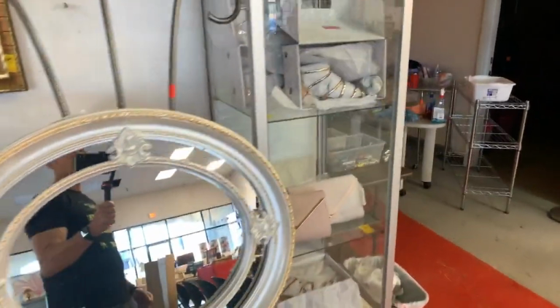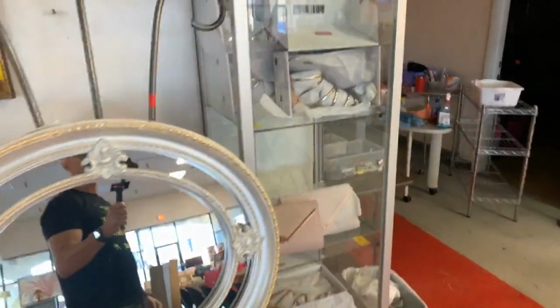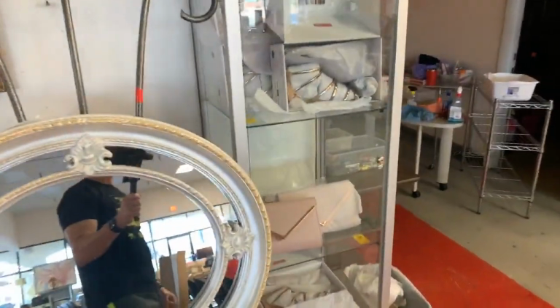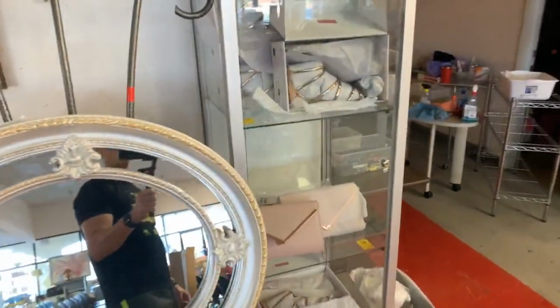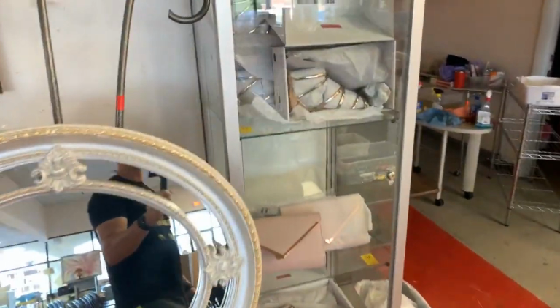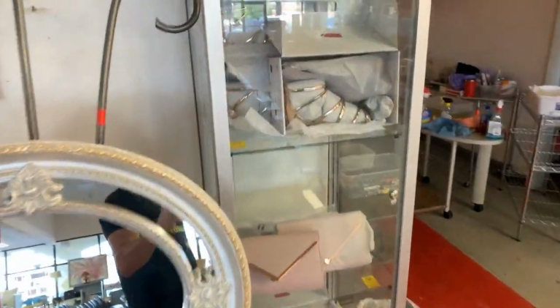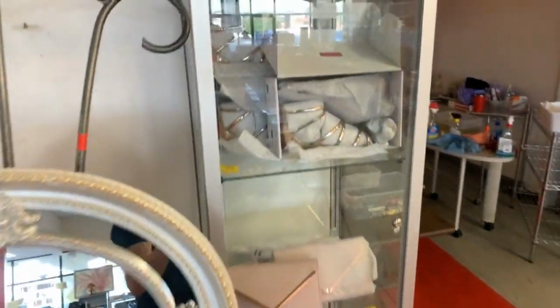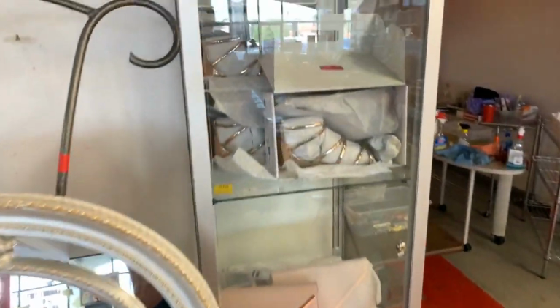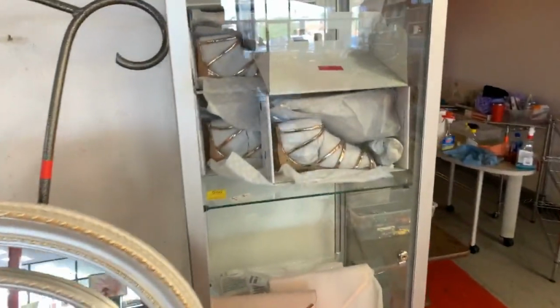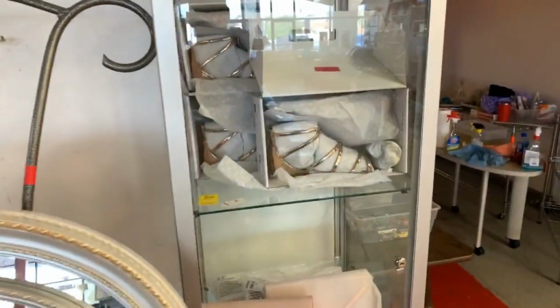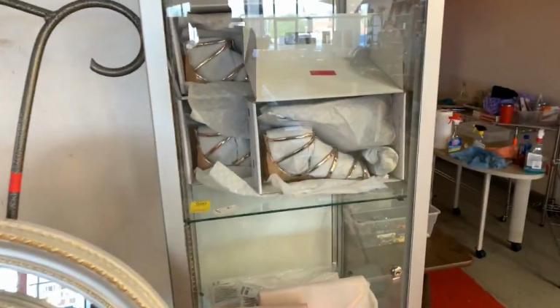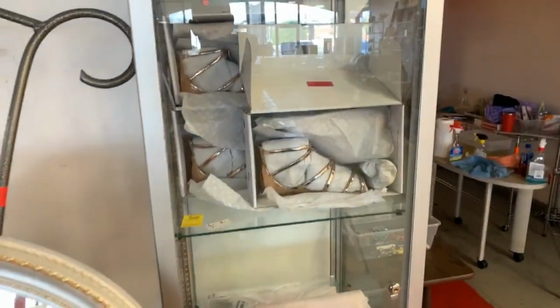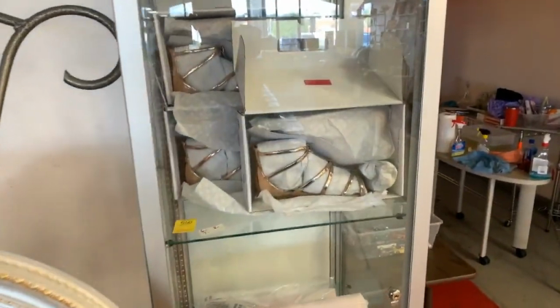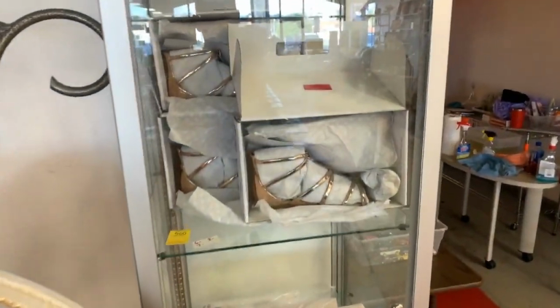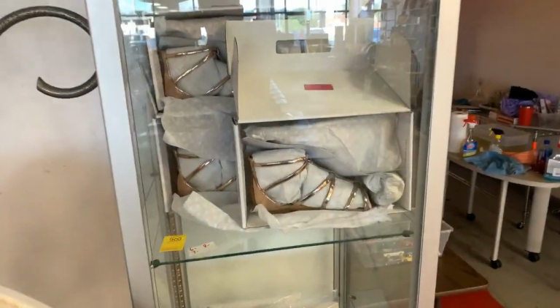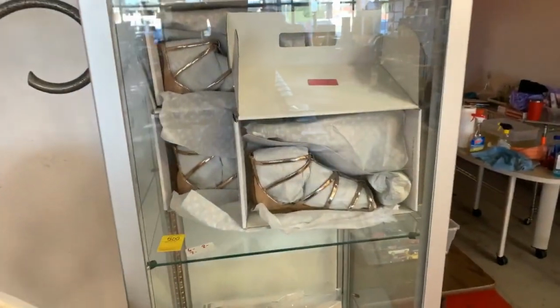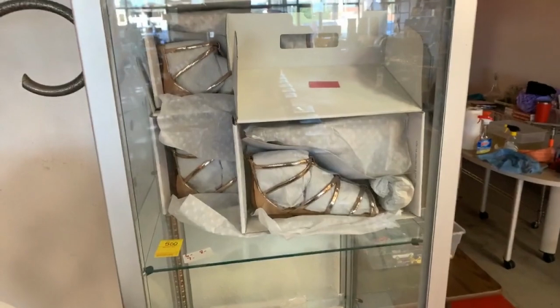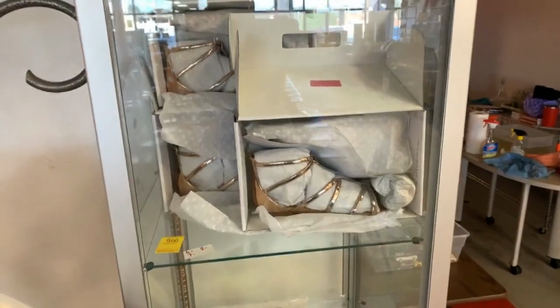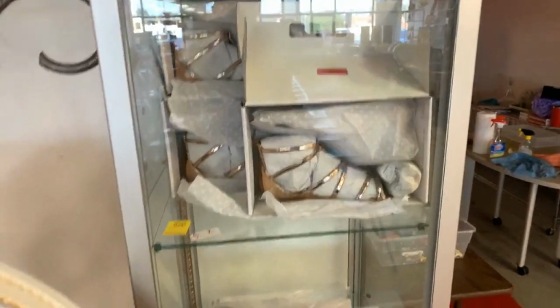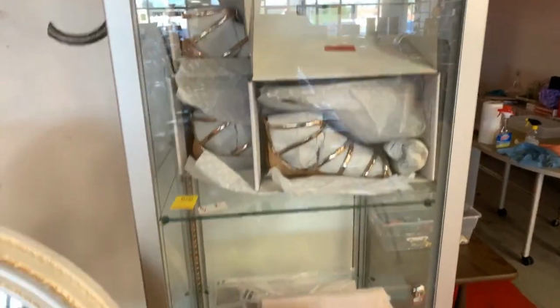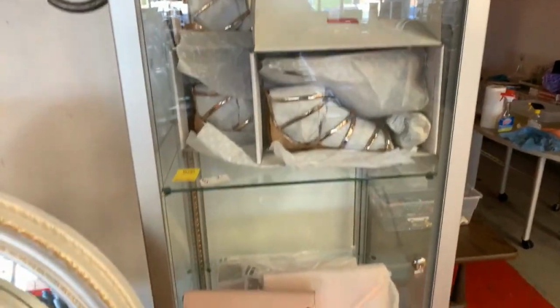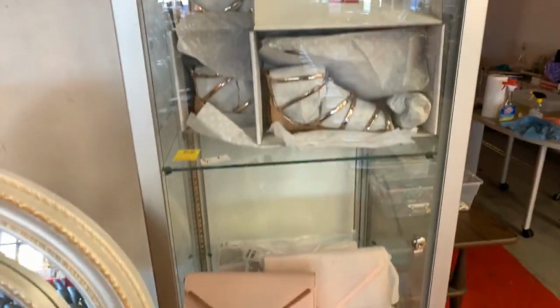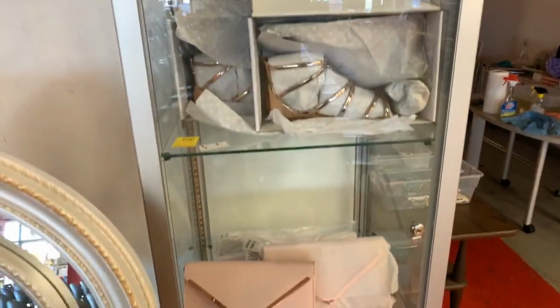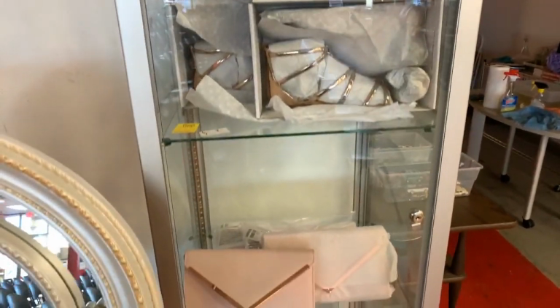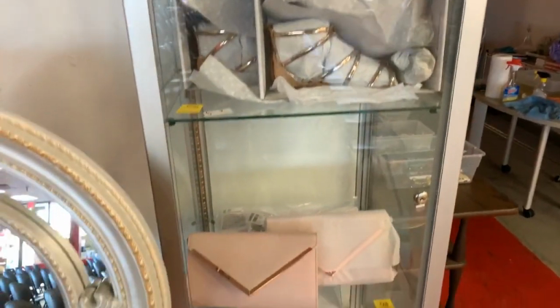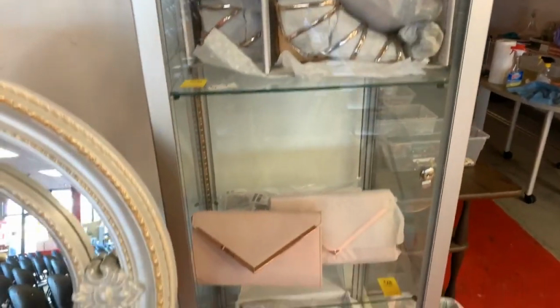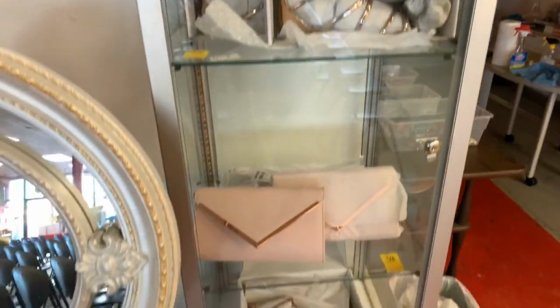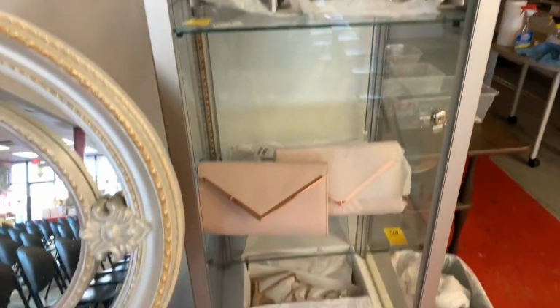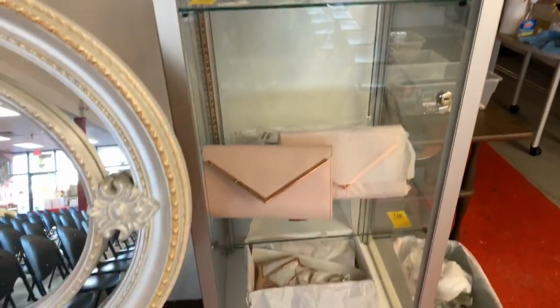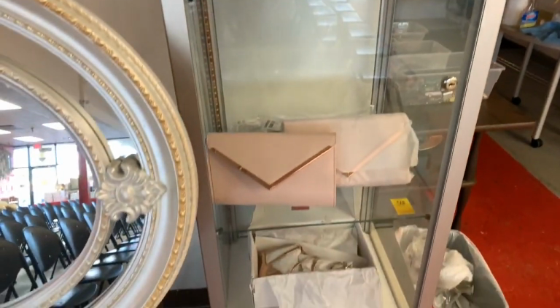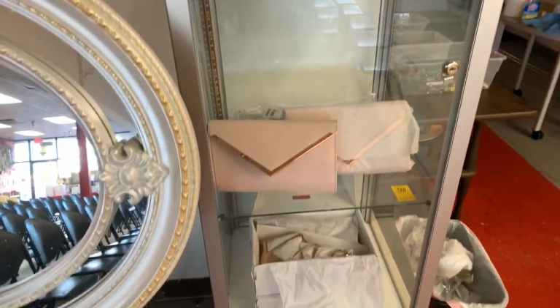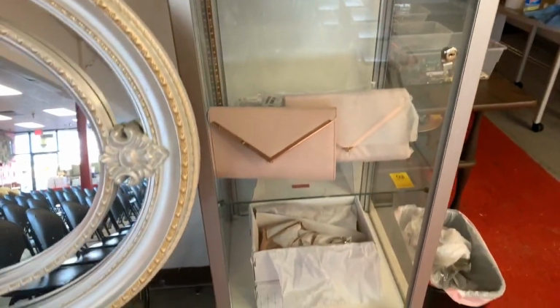We've got brand new shoes — lots of brand new shoes in the boxes, and boots, and brand new purses.